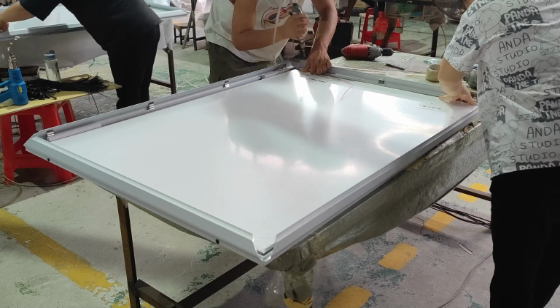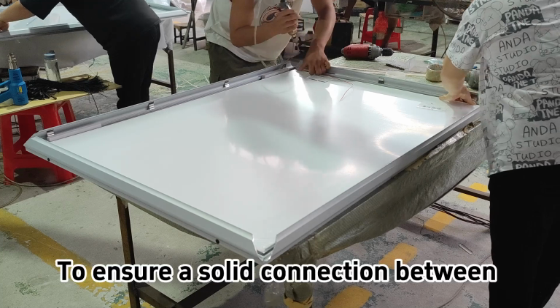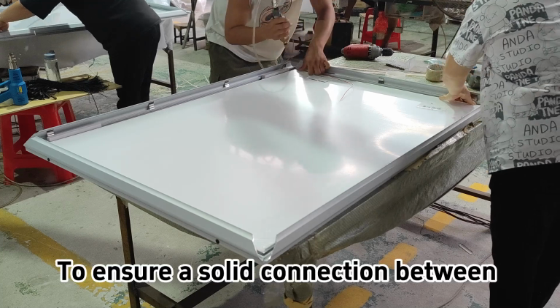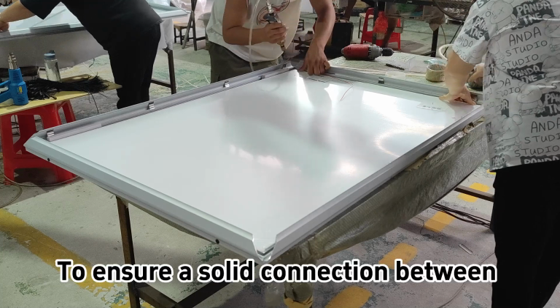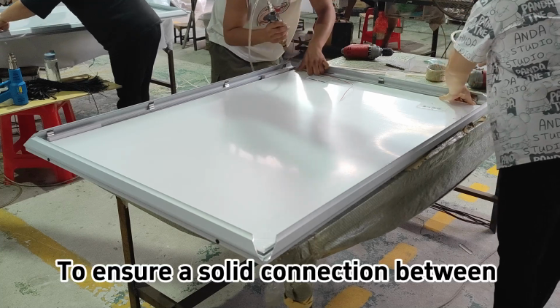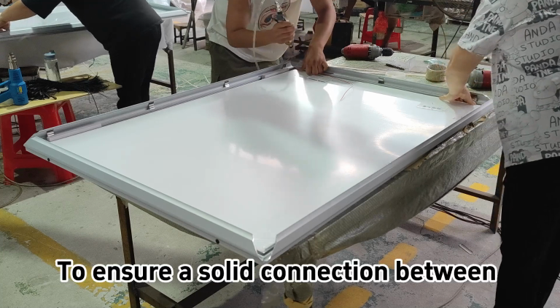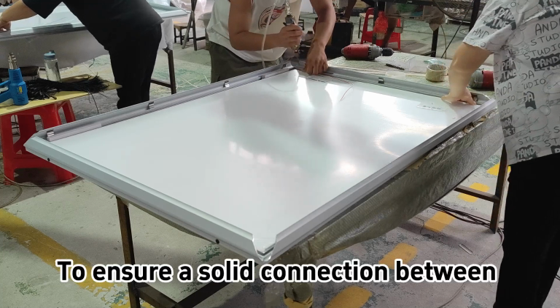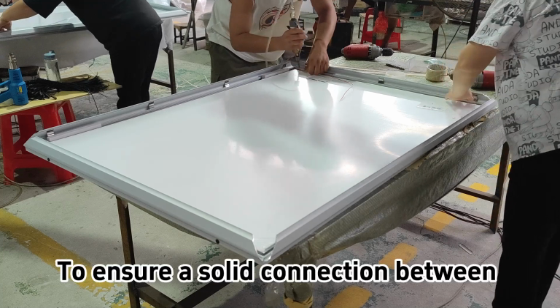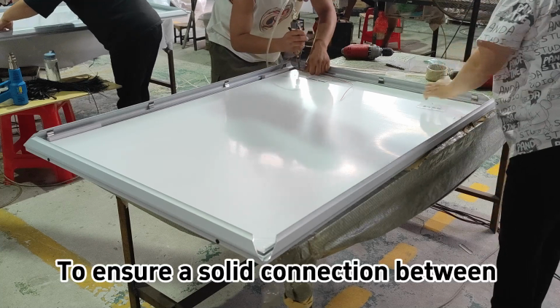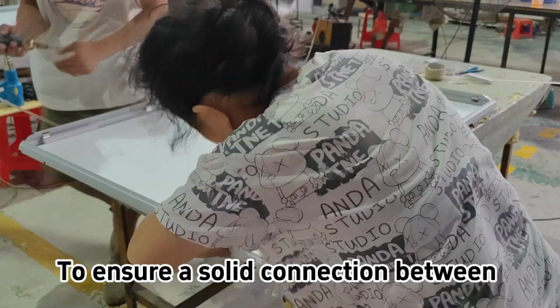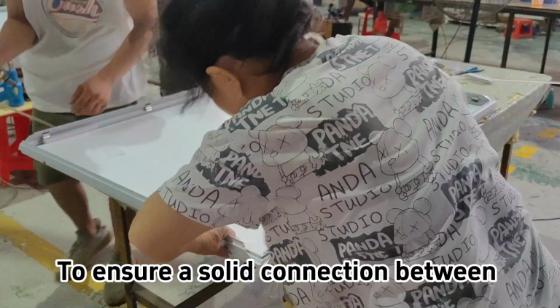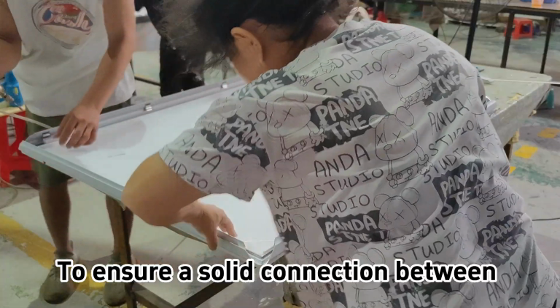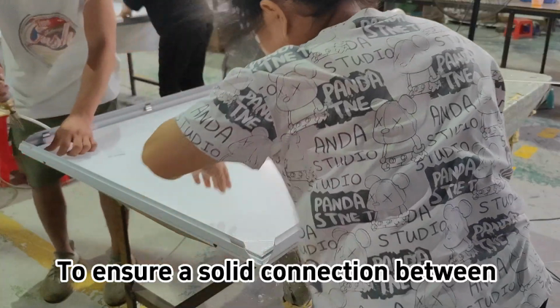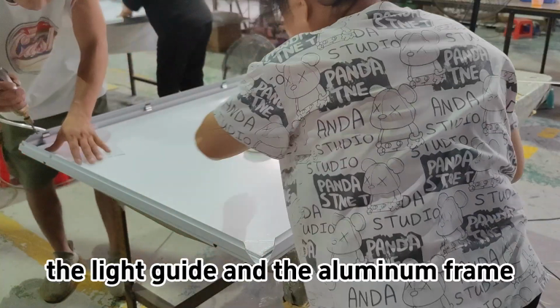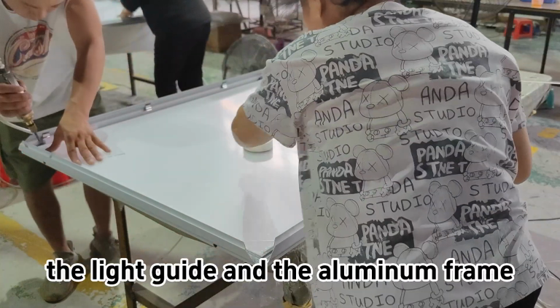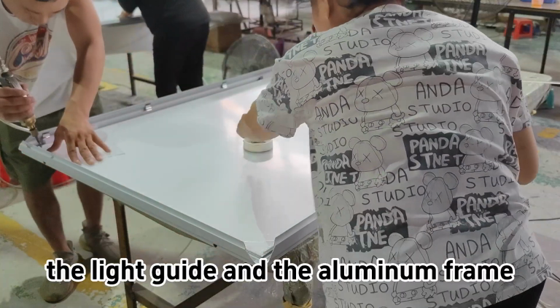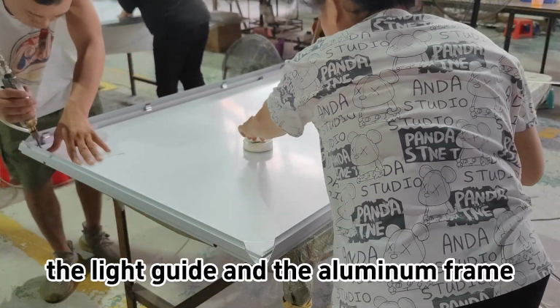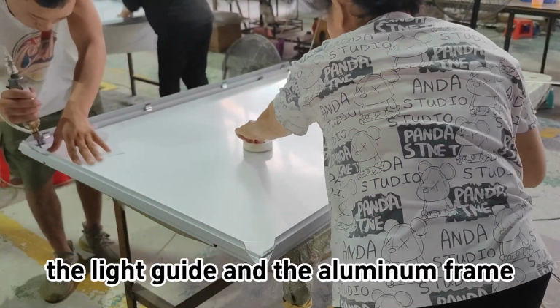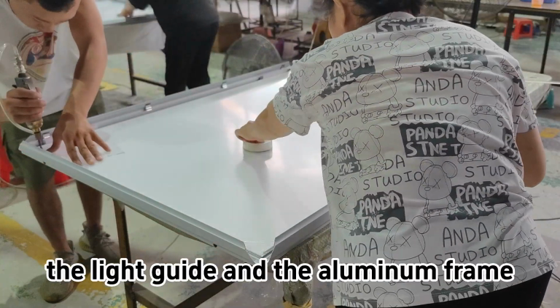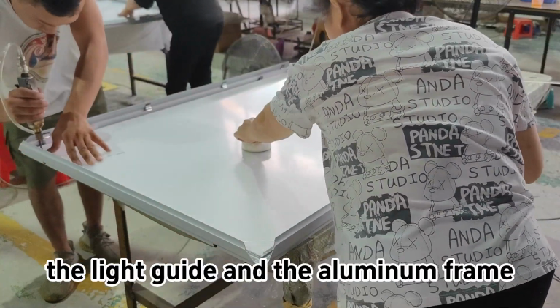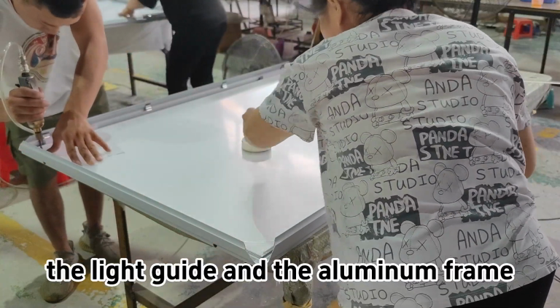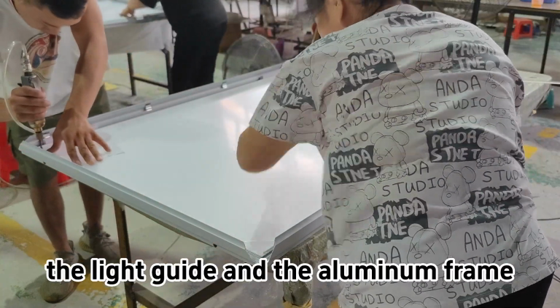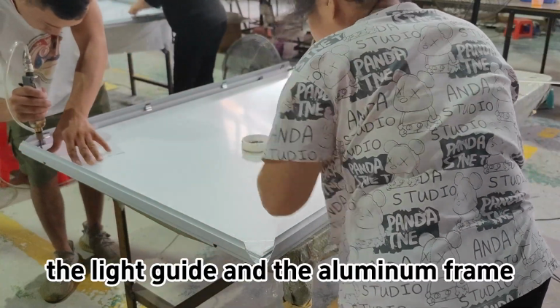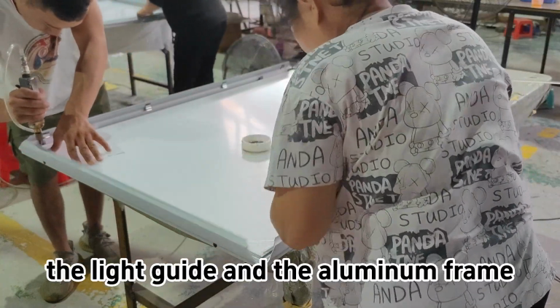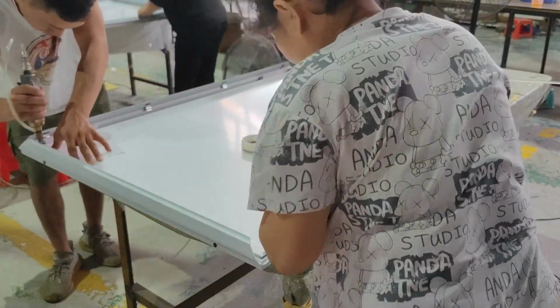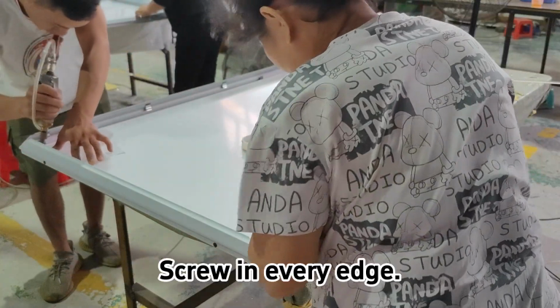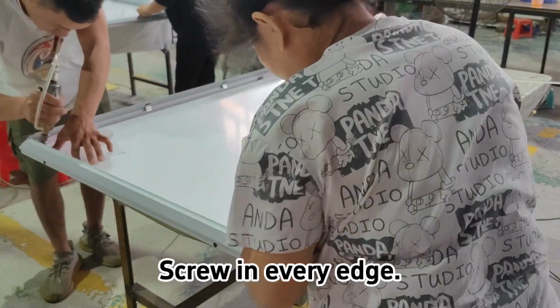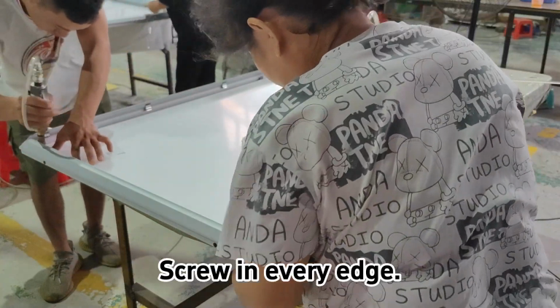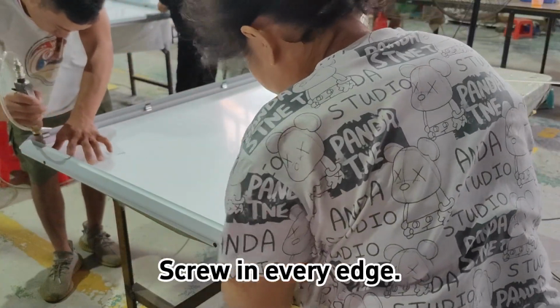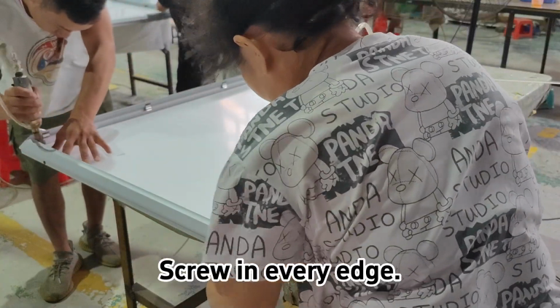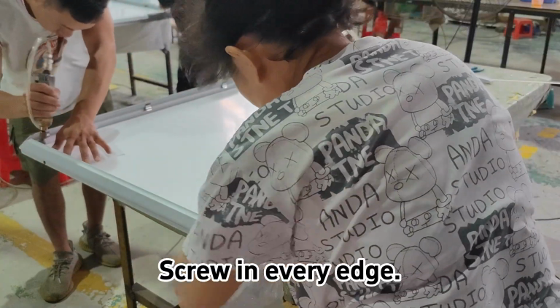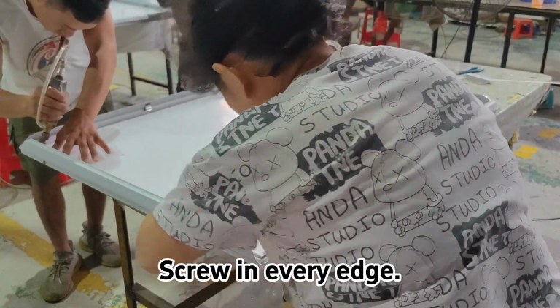To ensure a solid connection between the light guide and the aluminum frame, screw in every eye.